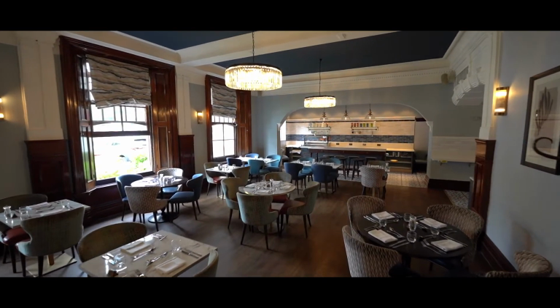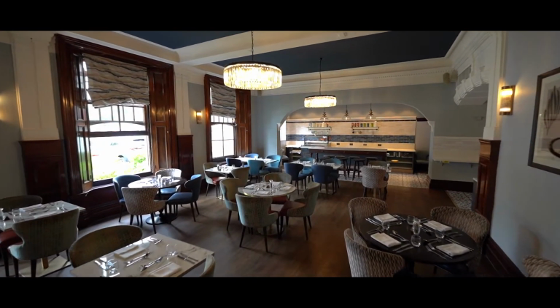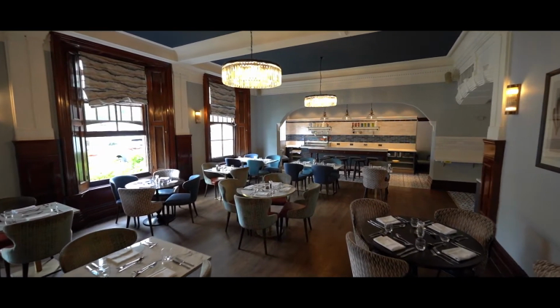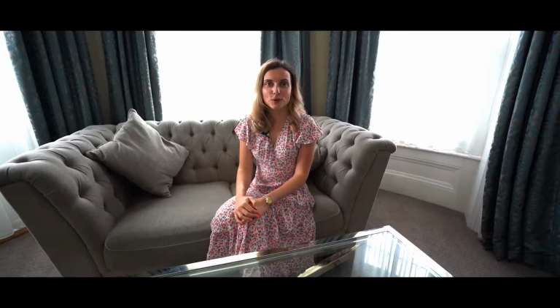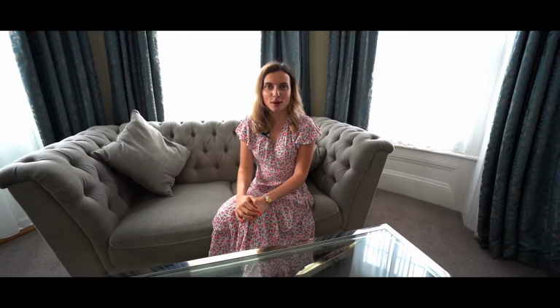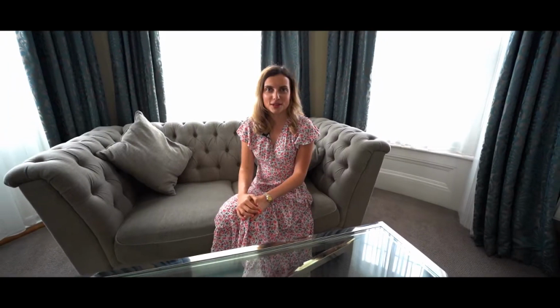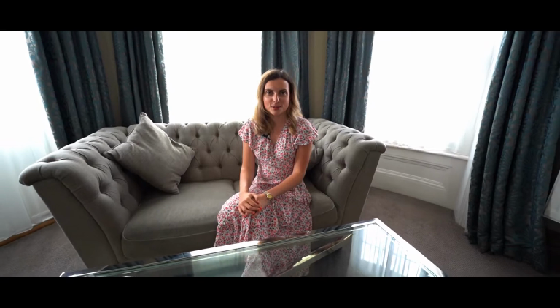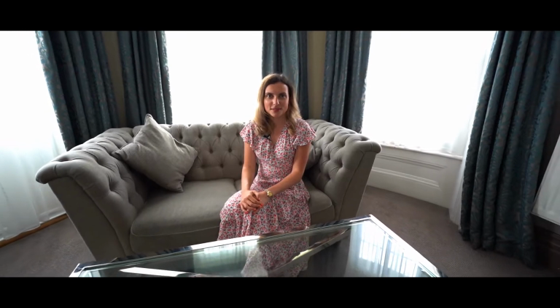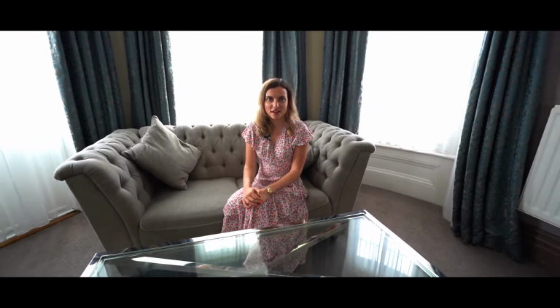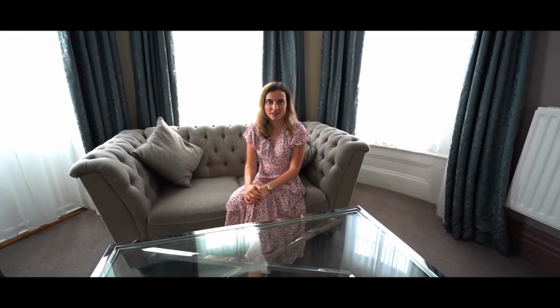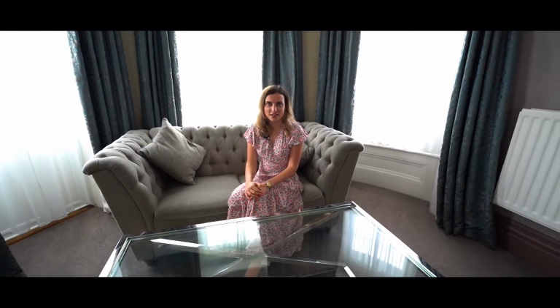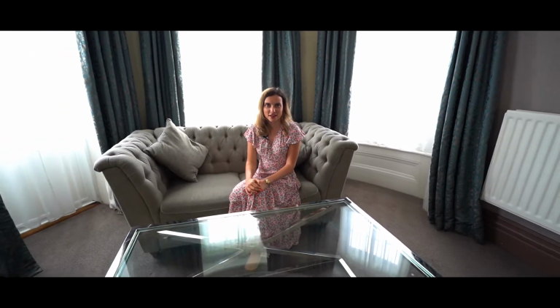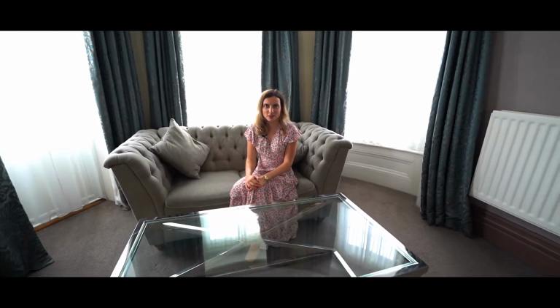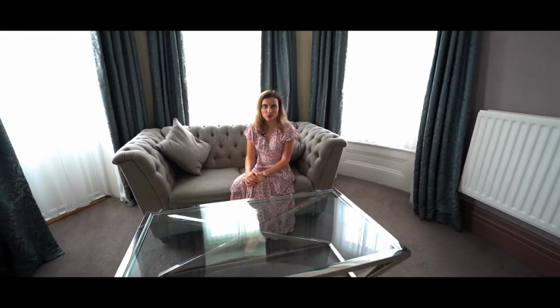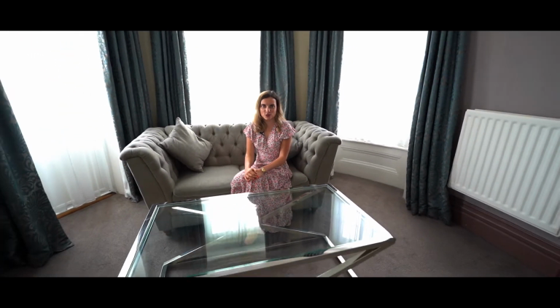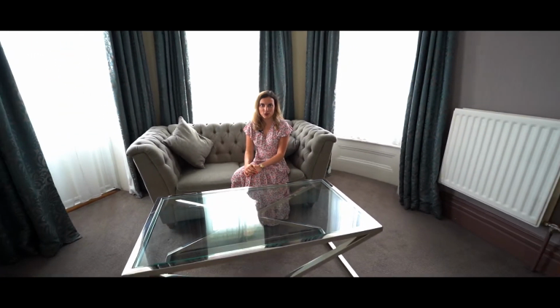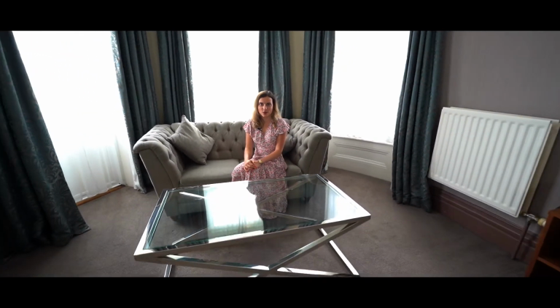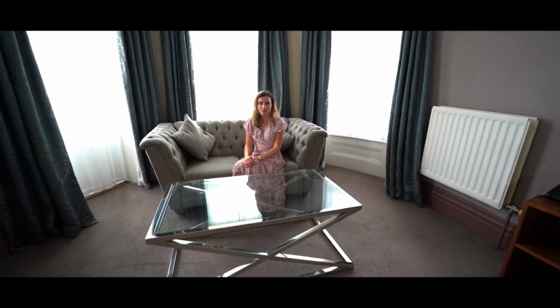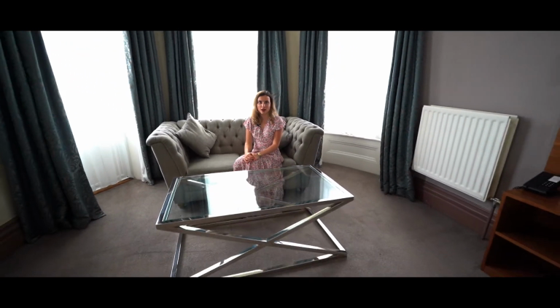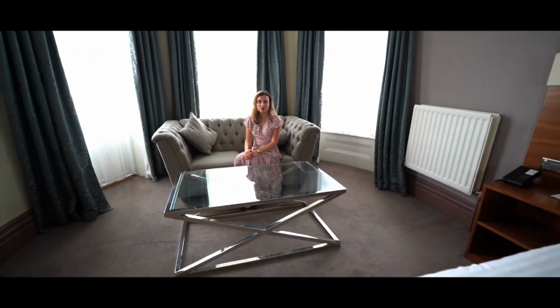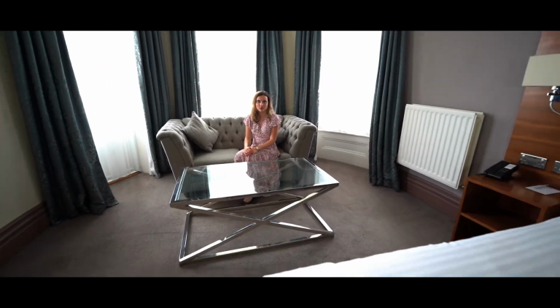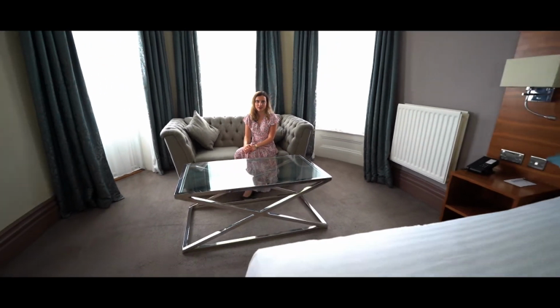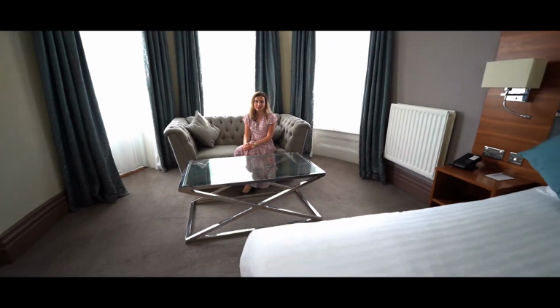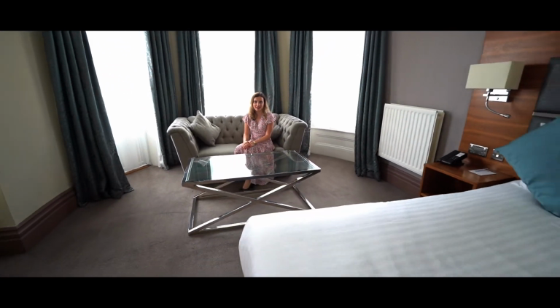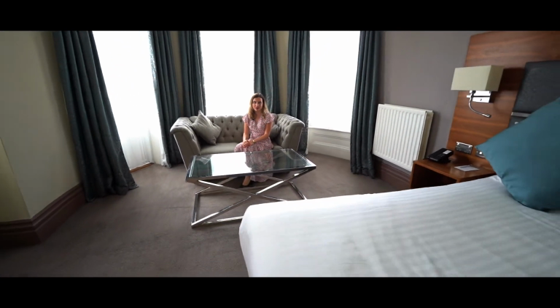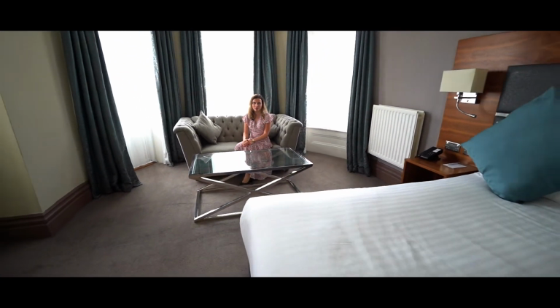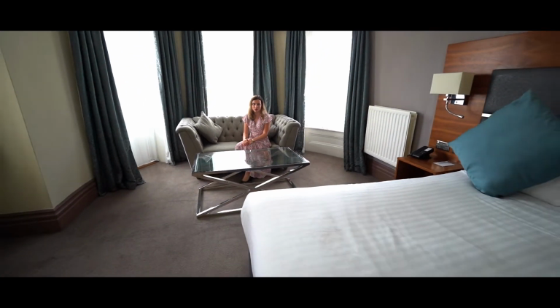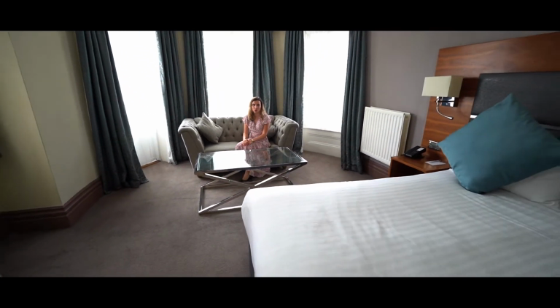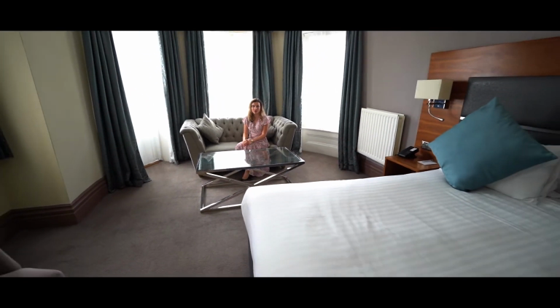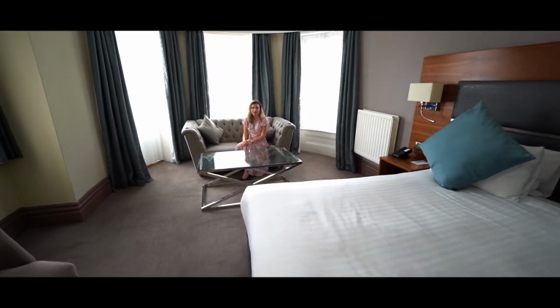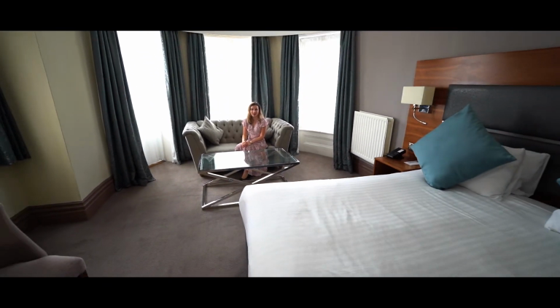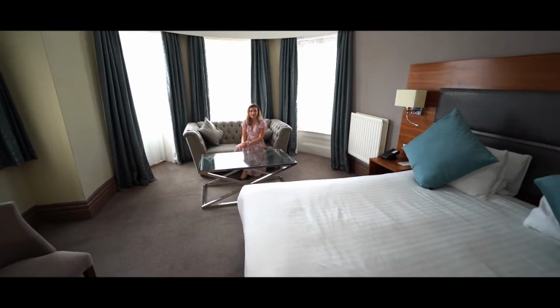All our bedrooms are designed to ensure you have a comfortable night's stay before the day ahead.